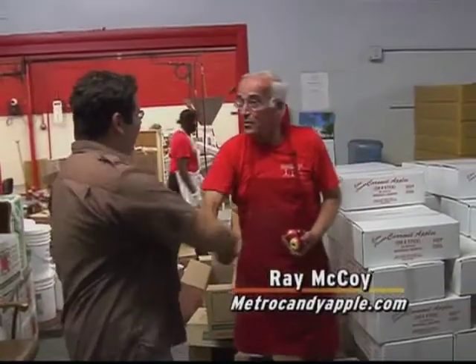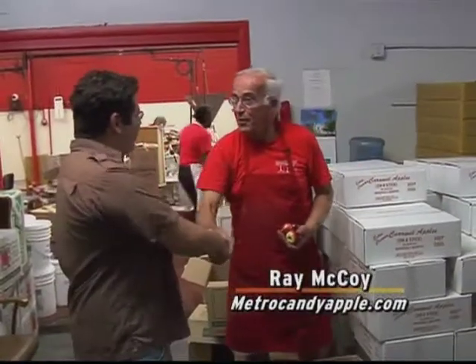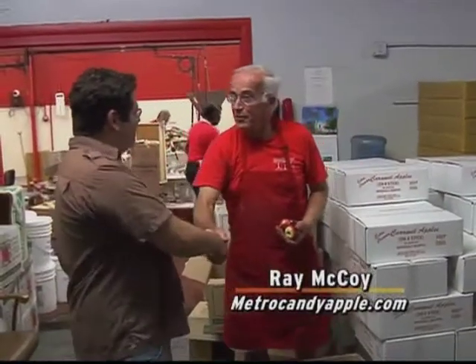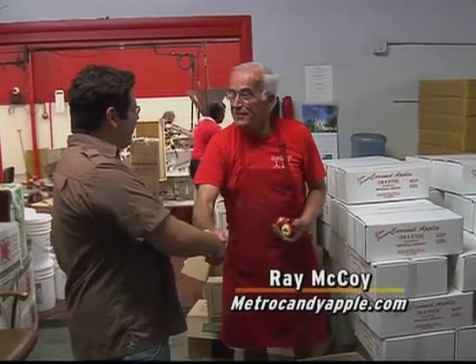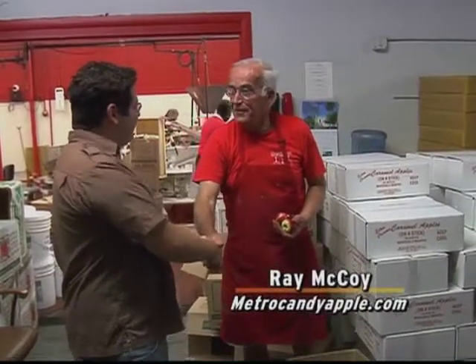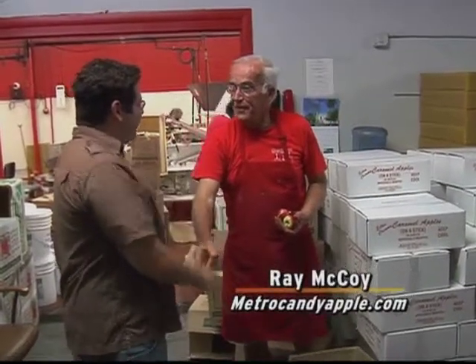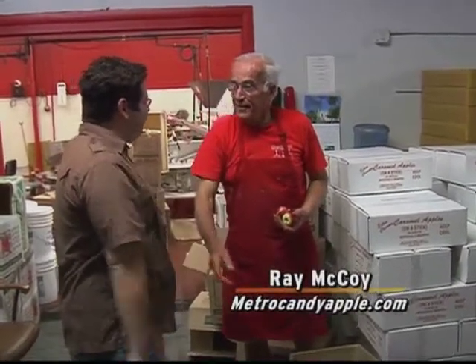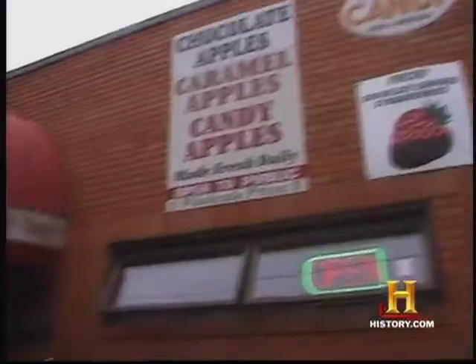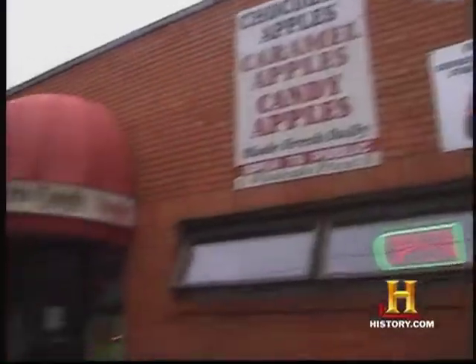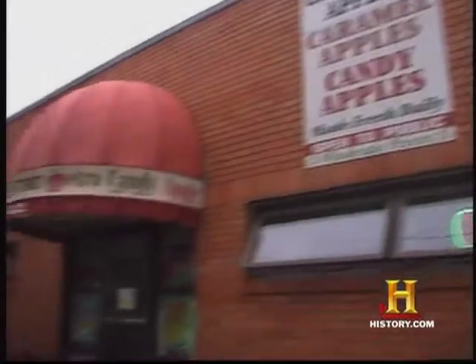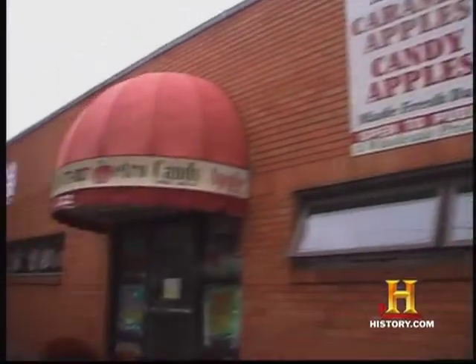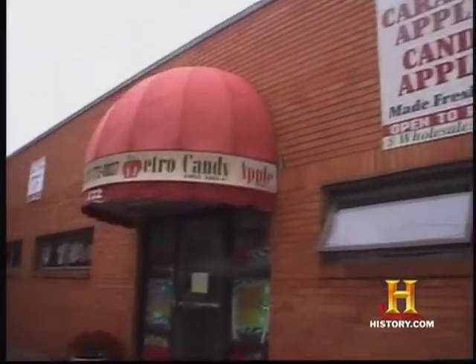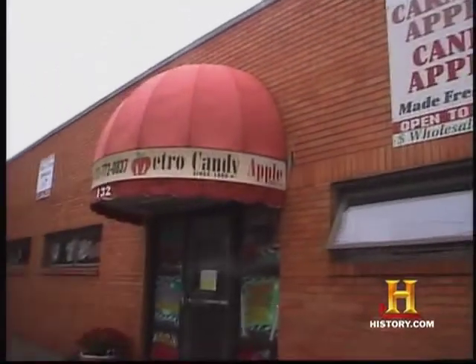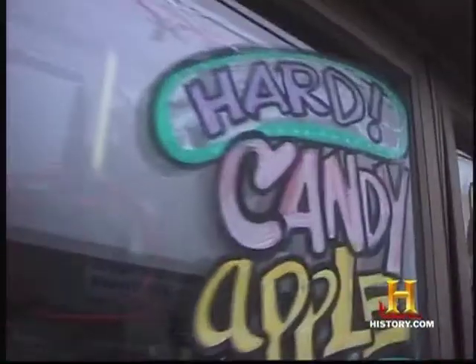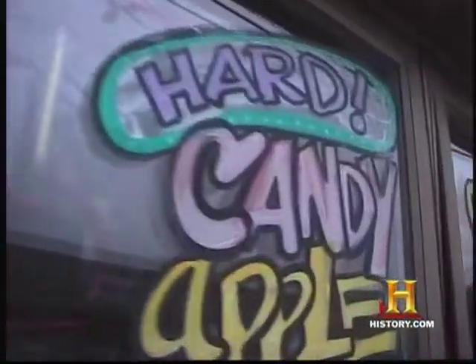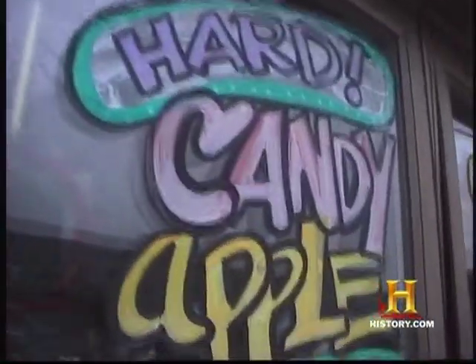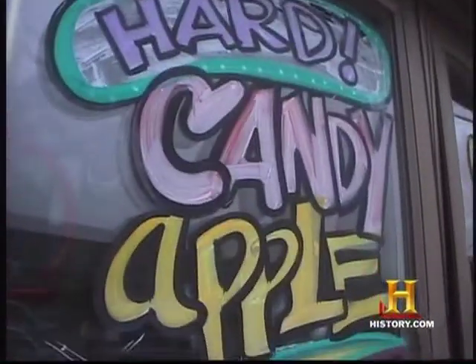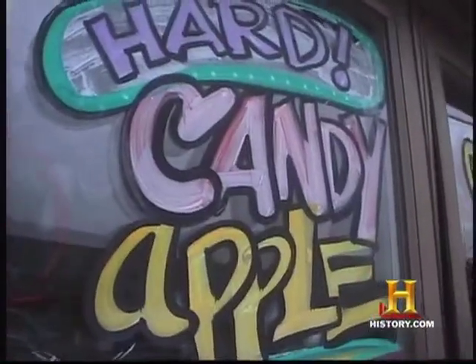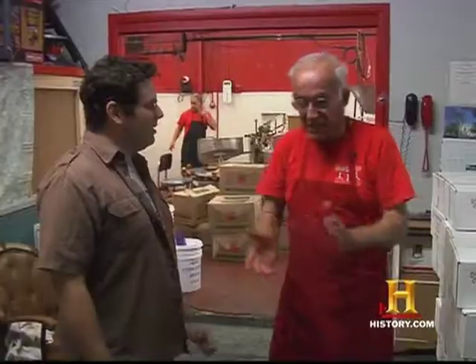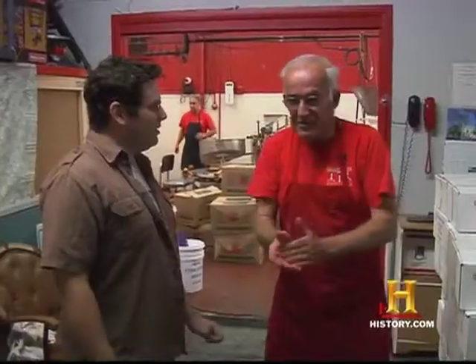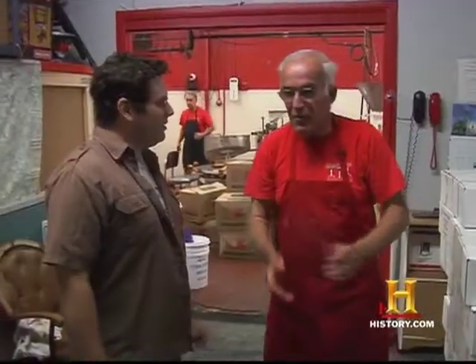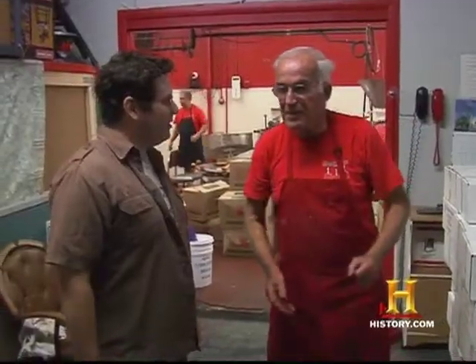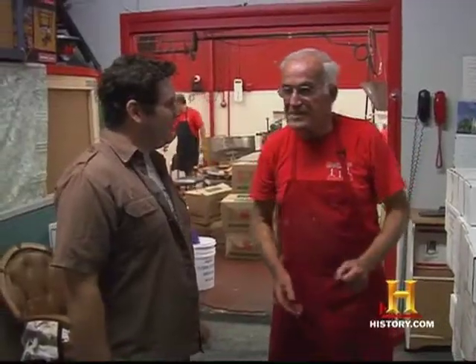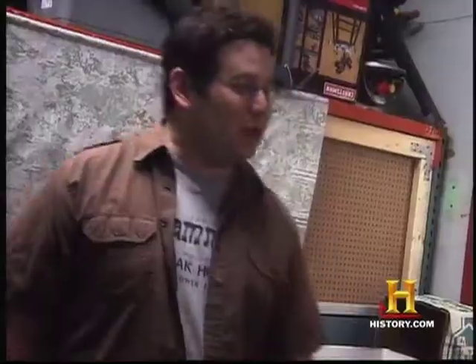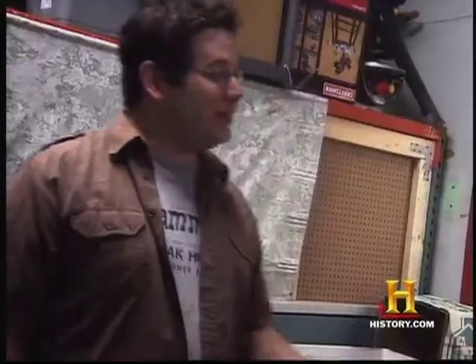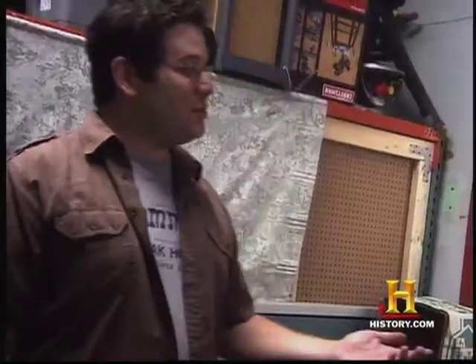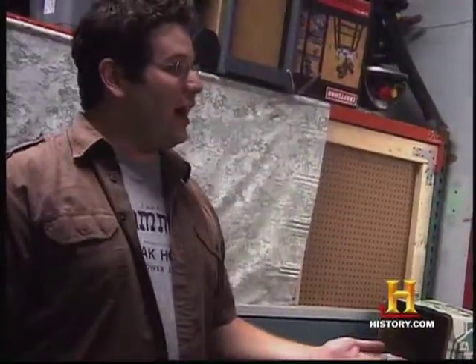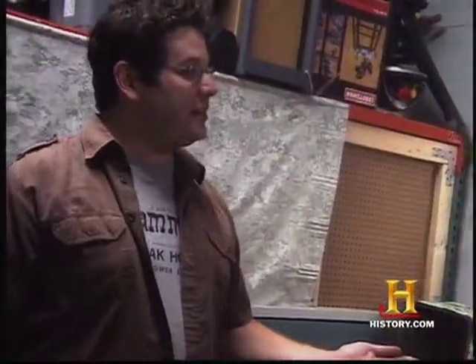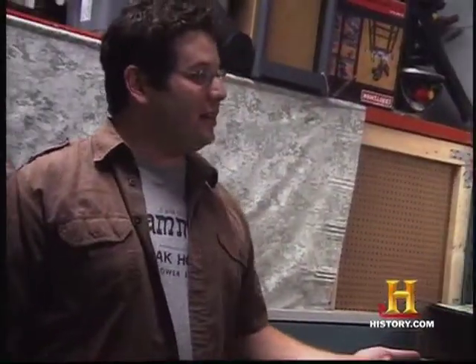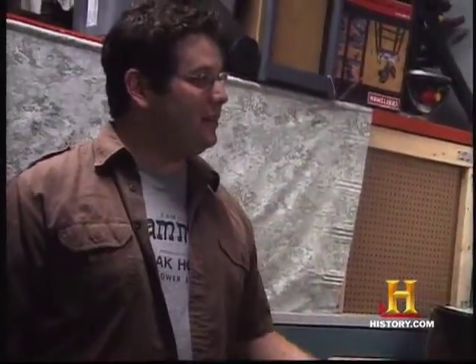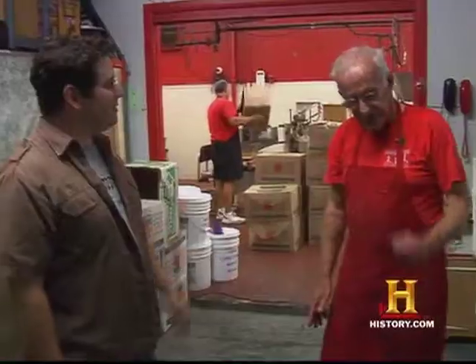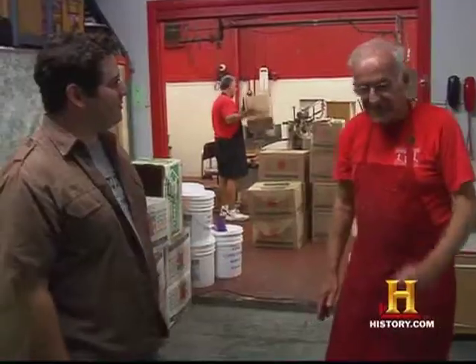I'm Famous Fat Dave, and I hear that you guys make the perfect candy apple. Ray: You came to the right place. Dave: So you want to teach me how it's done? Ray: Glad to.